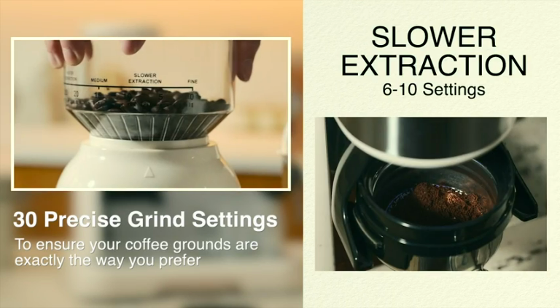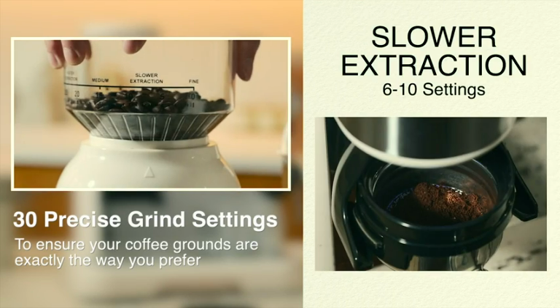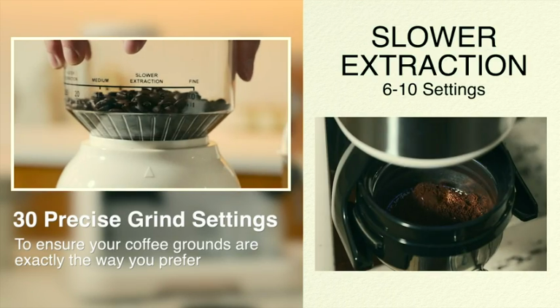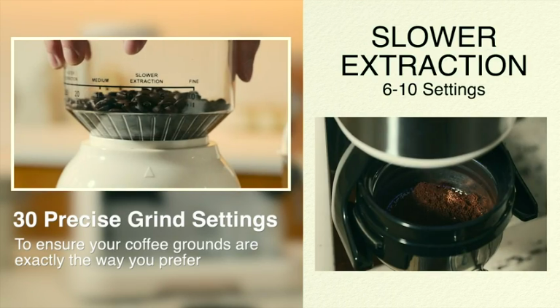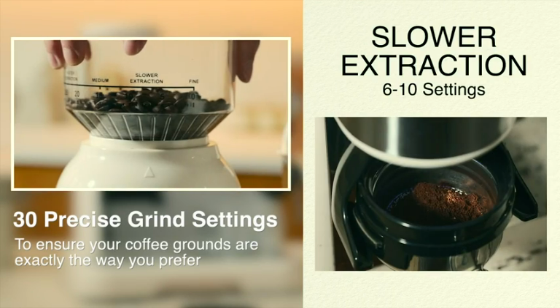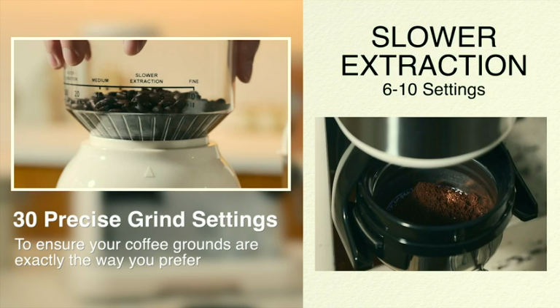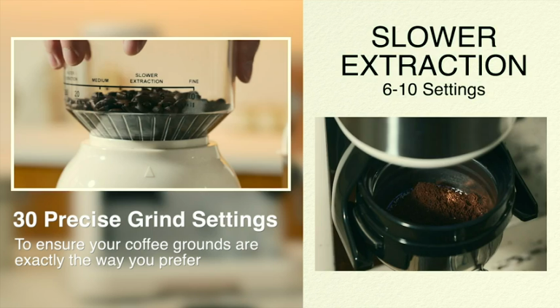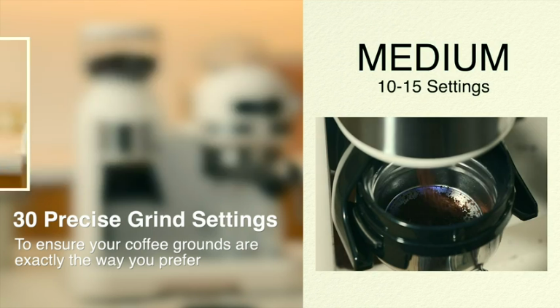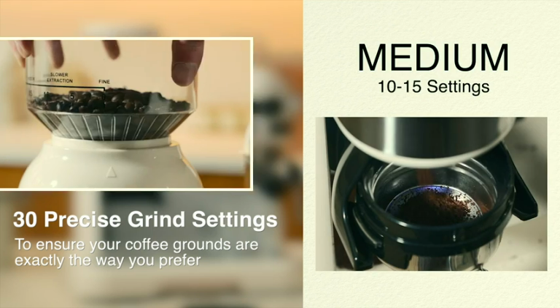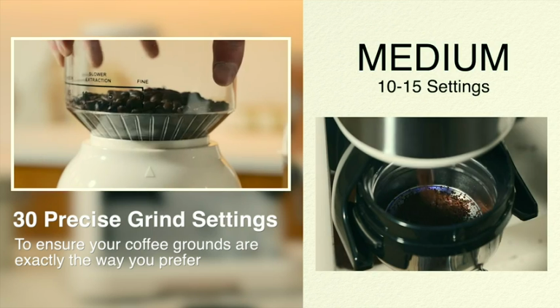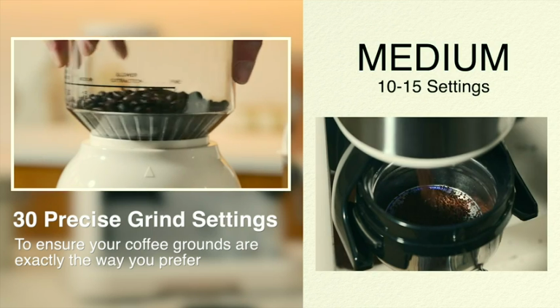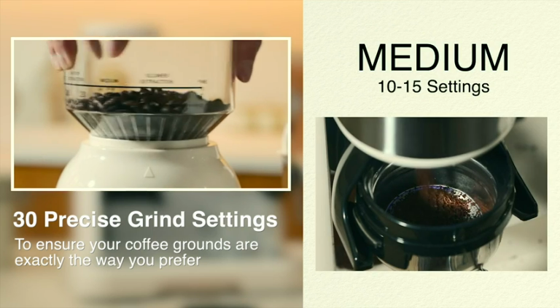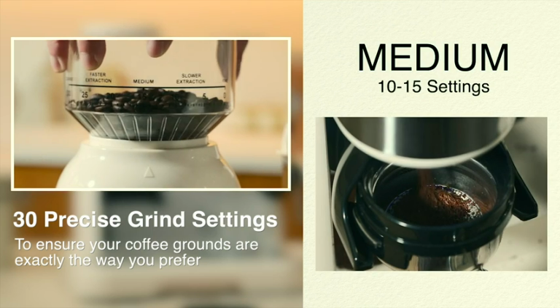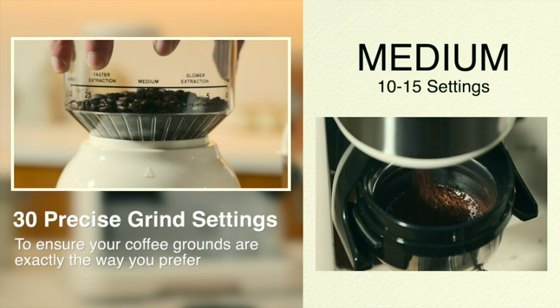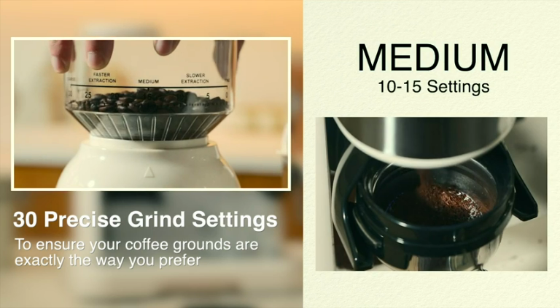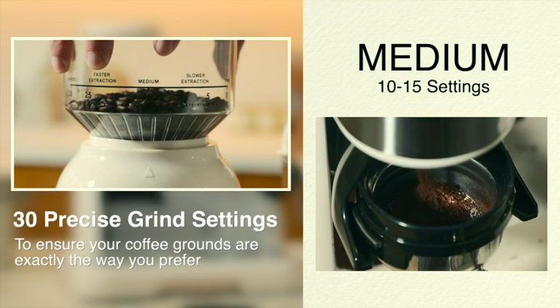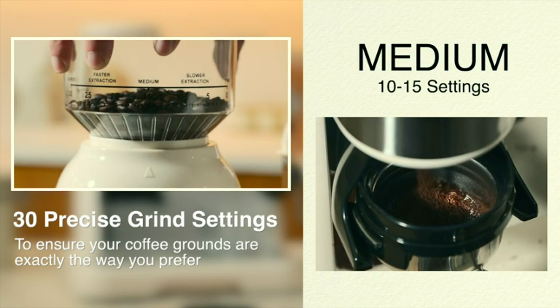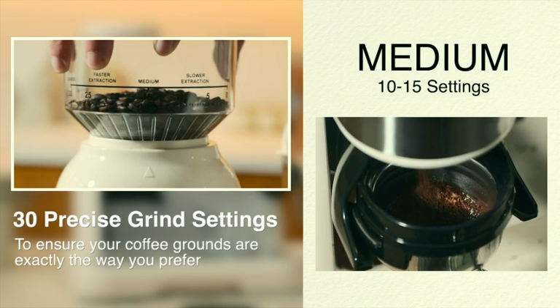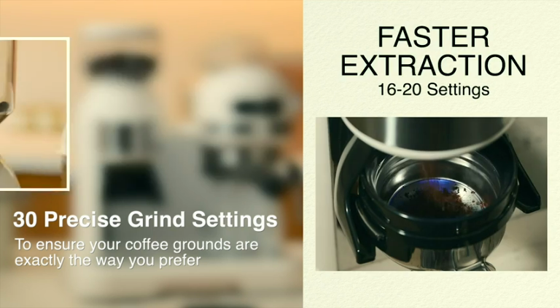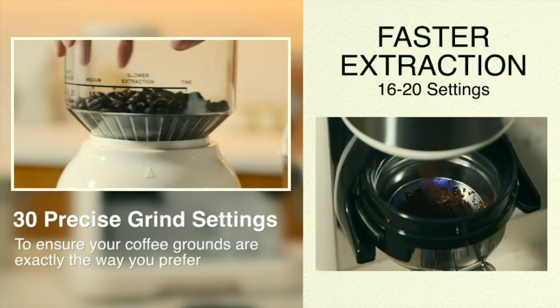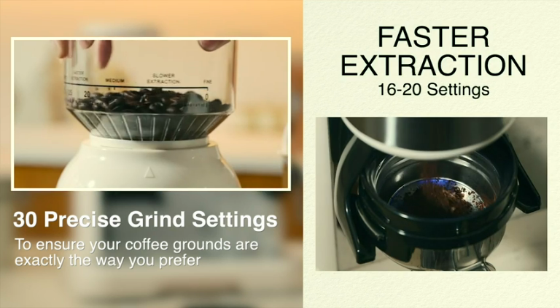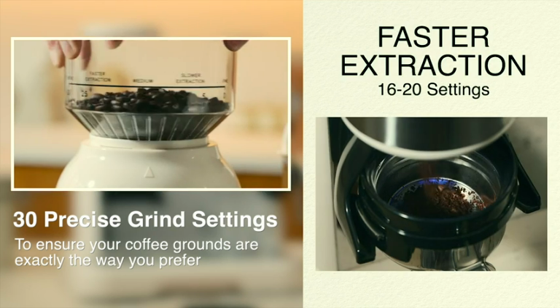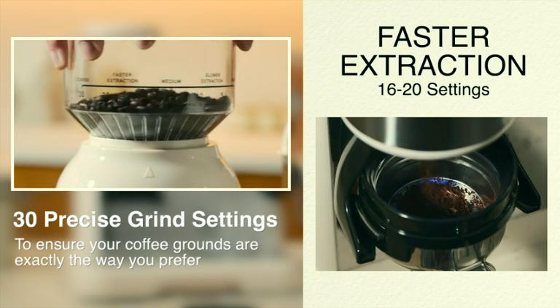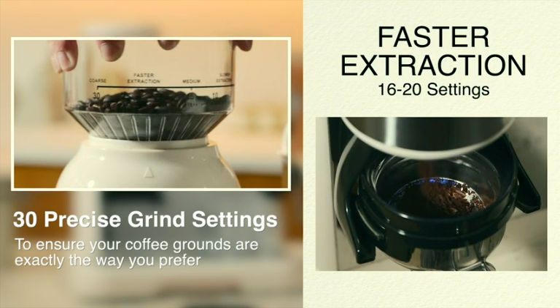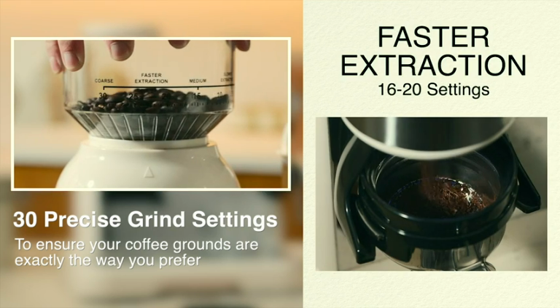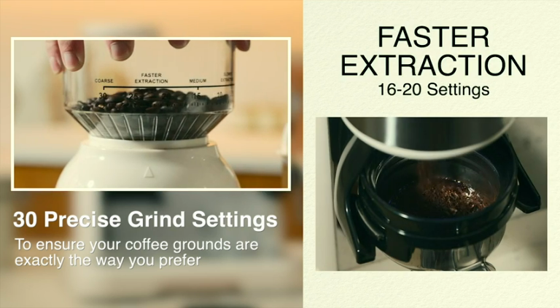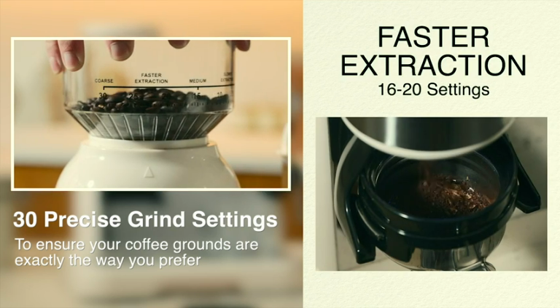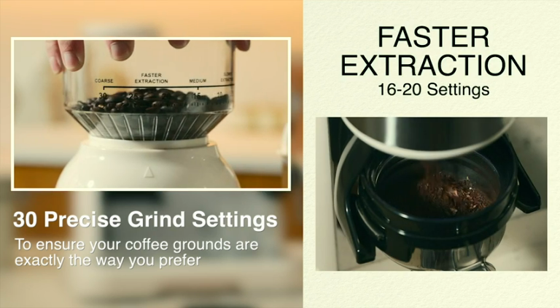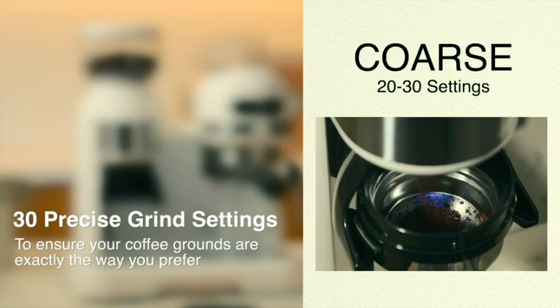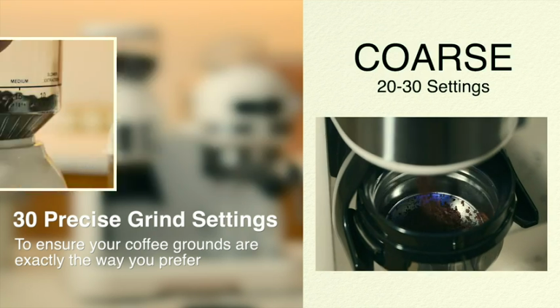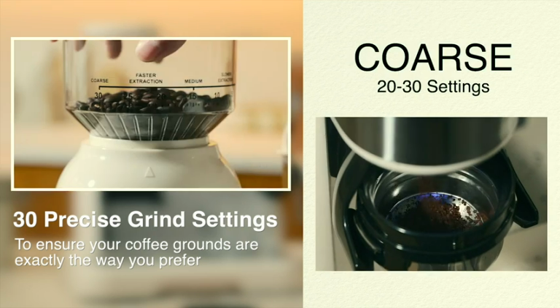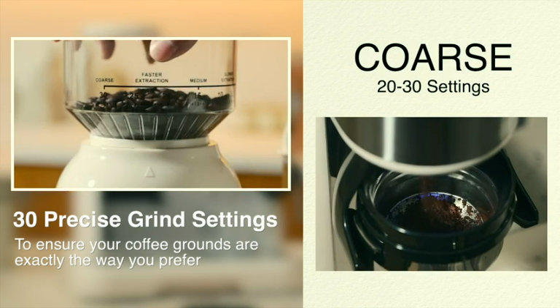30 precise grind settings: fine for slower extraction, medium, faster extraction, or coarse.